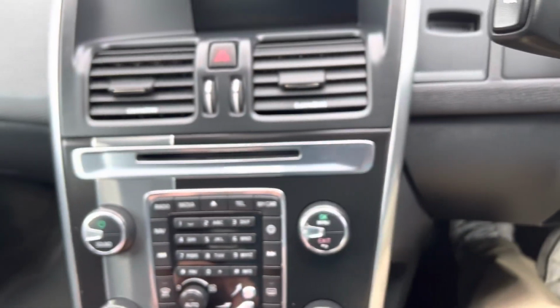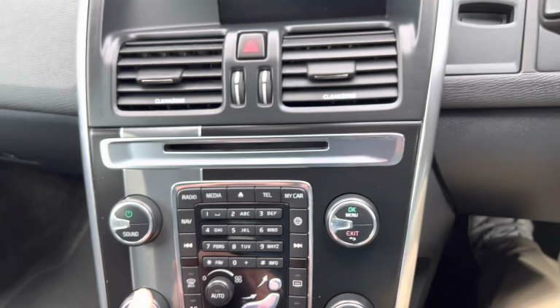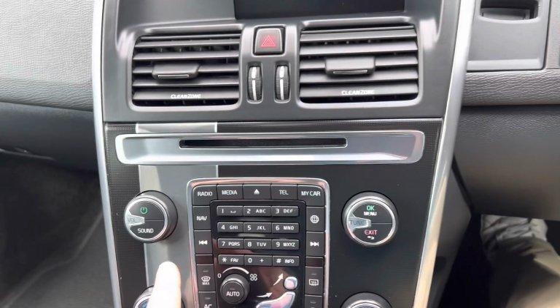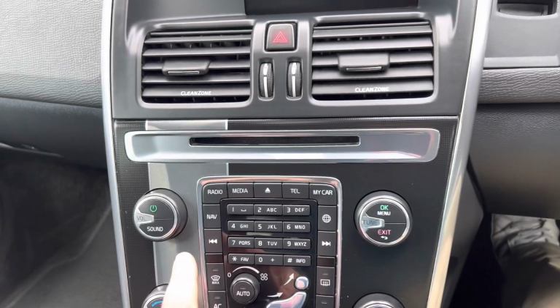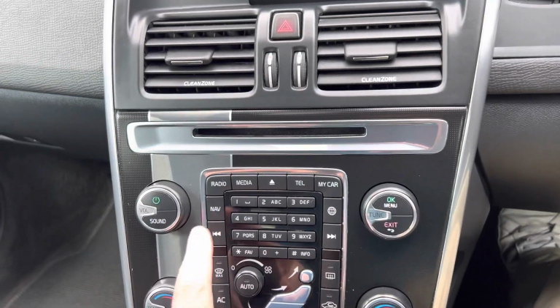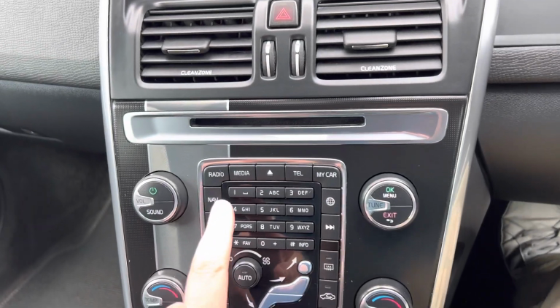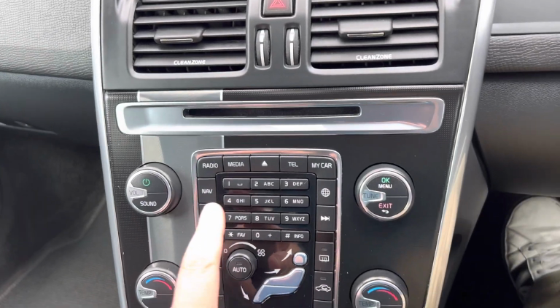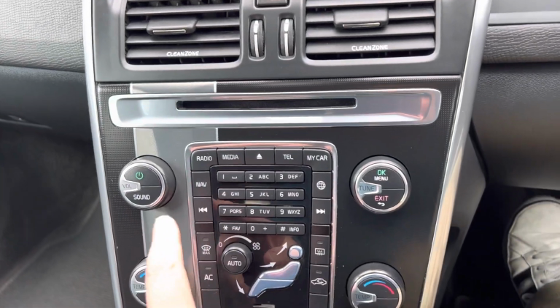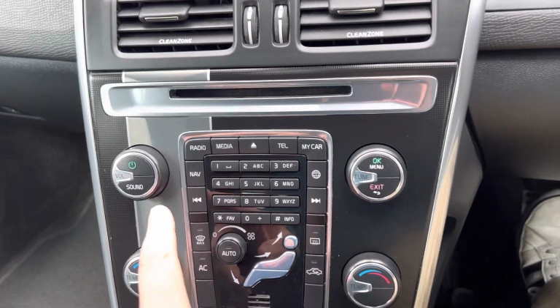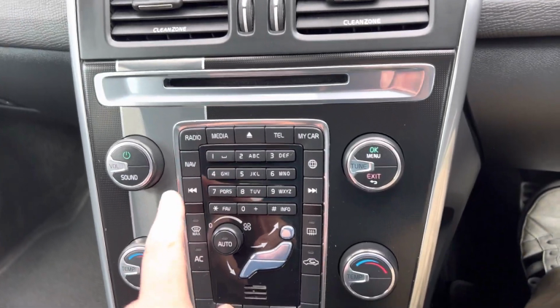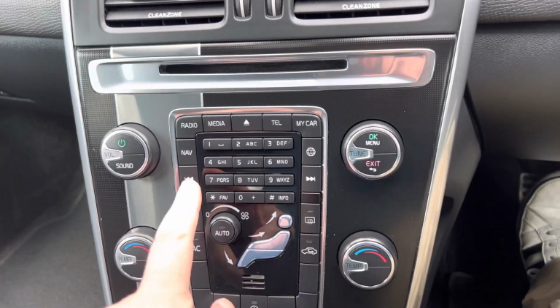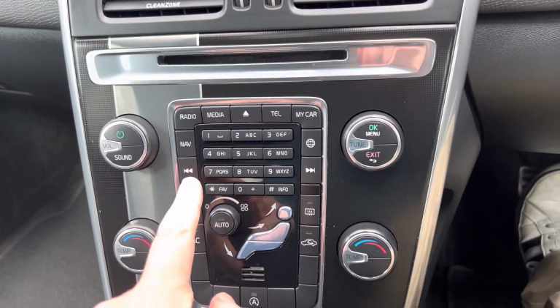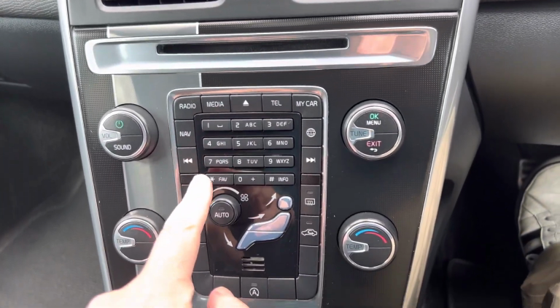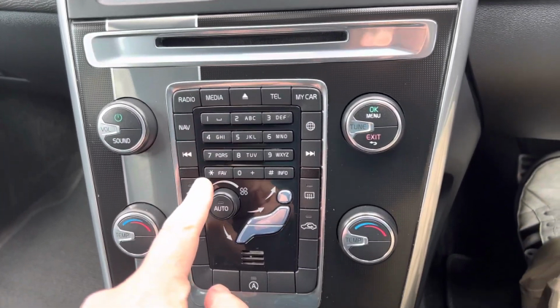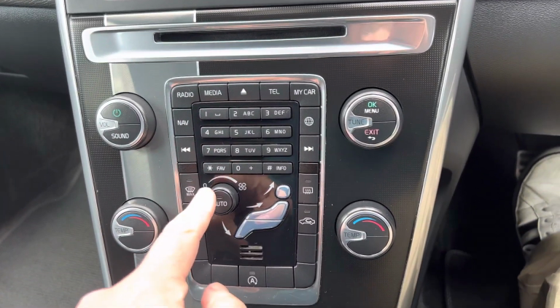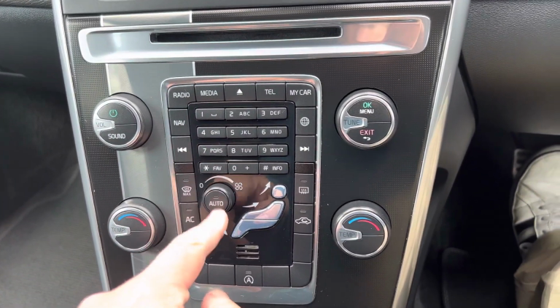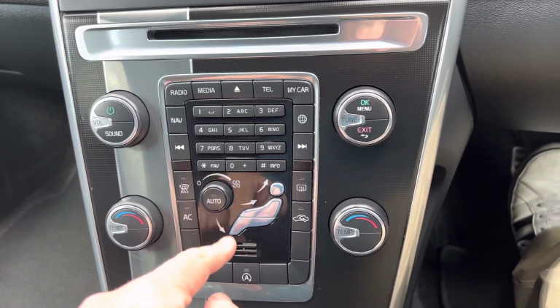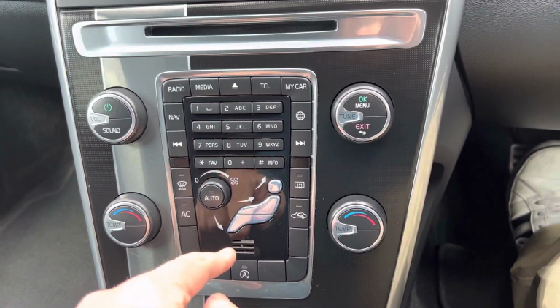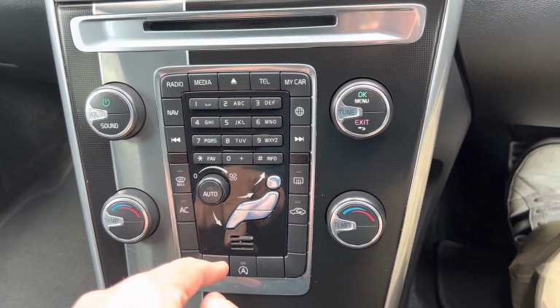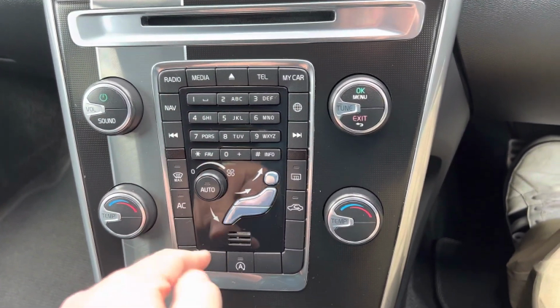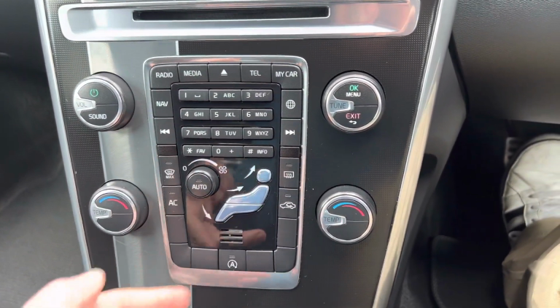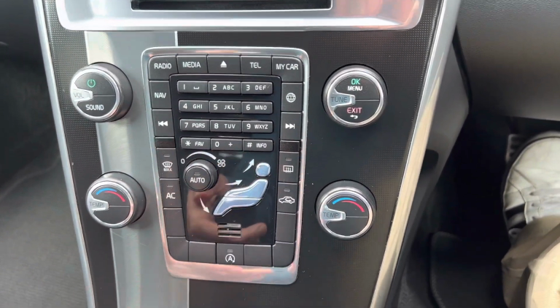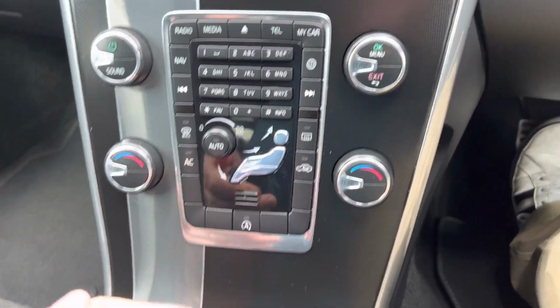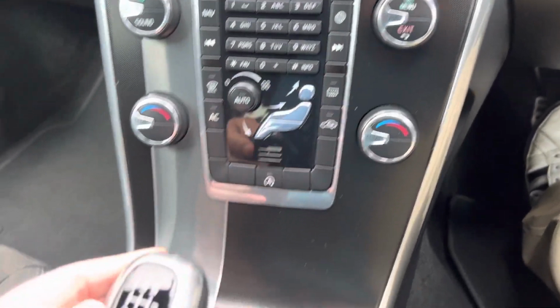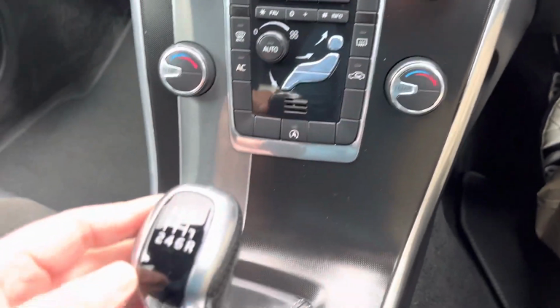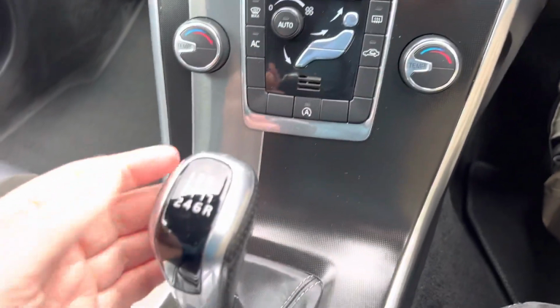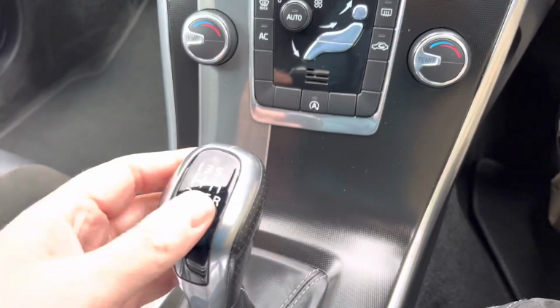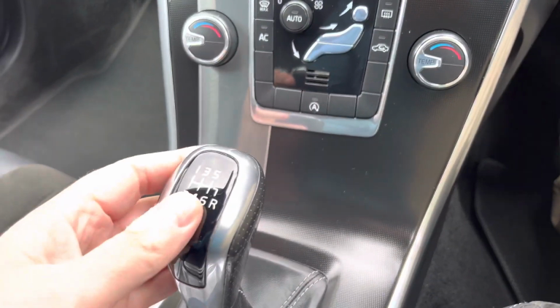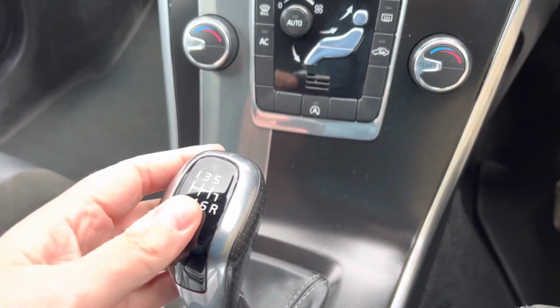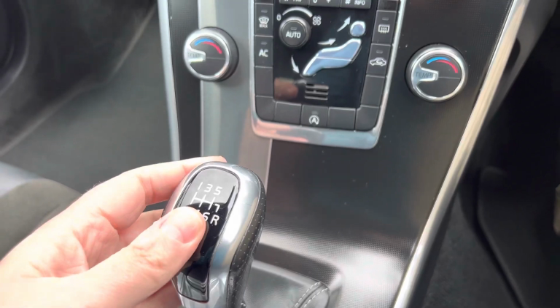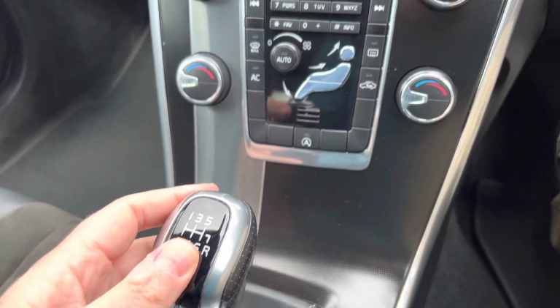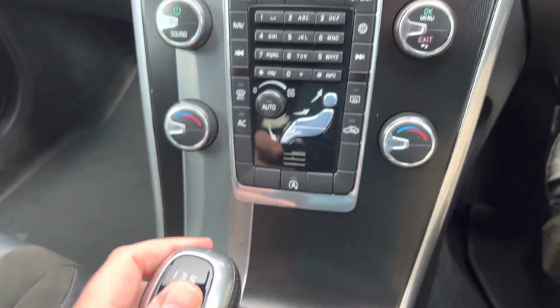Inside here you have all your climate controls, and it's a six-speed manual transmission.